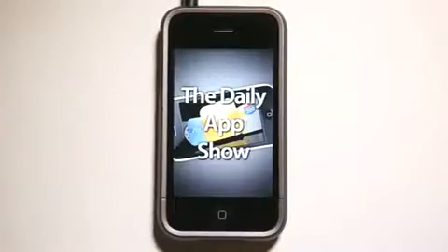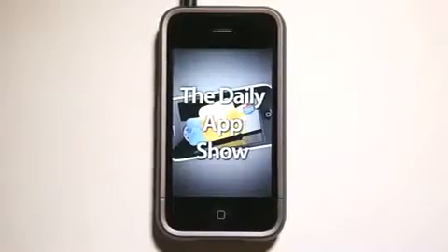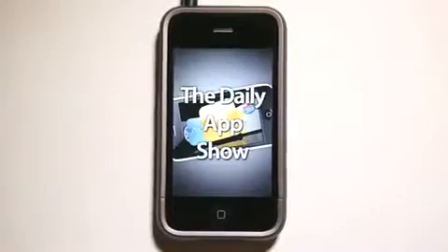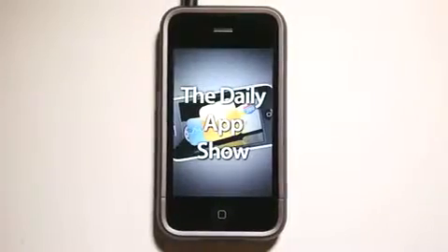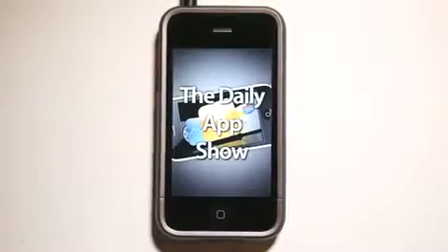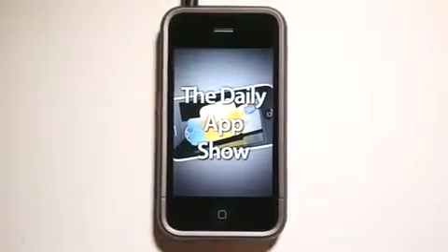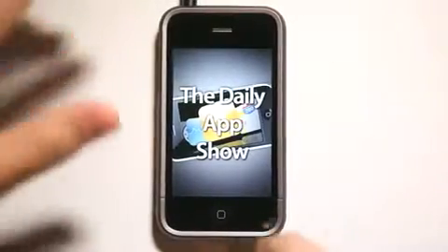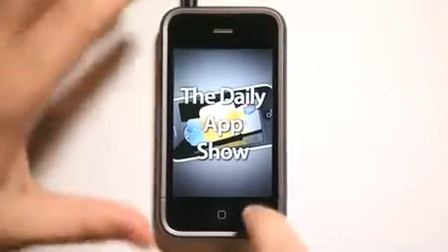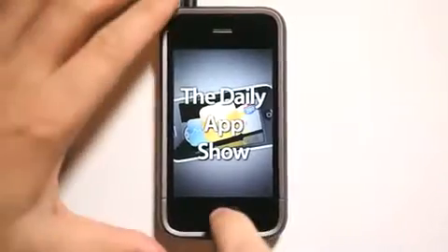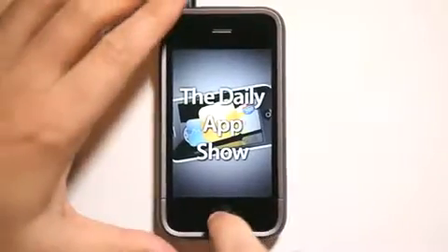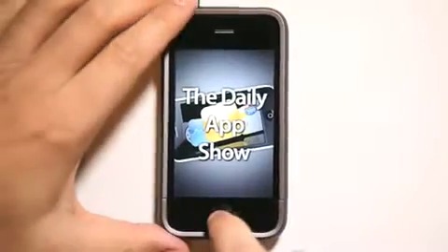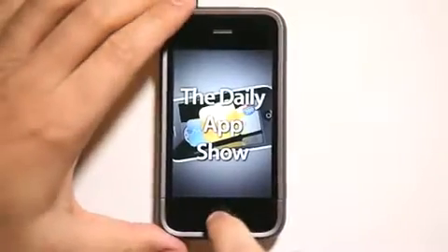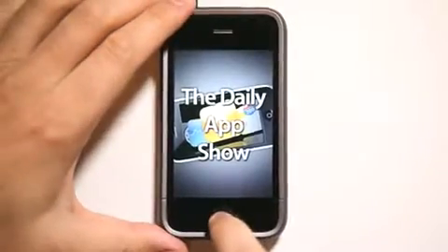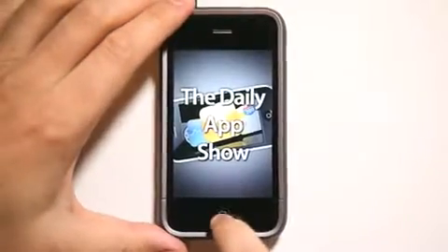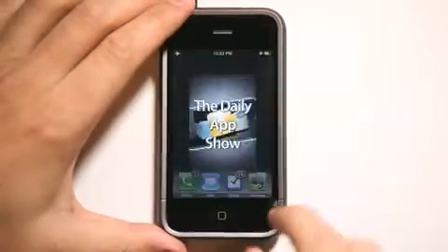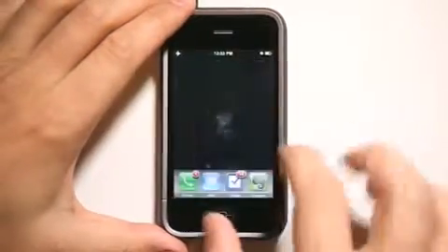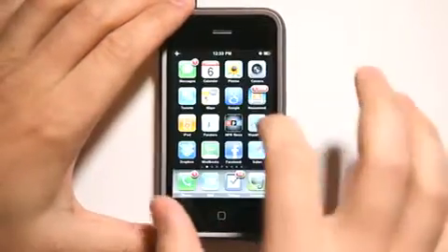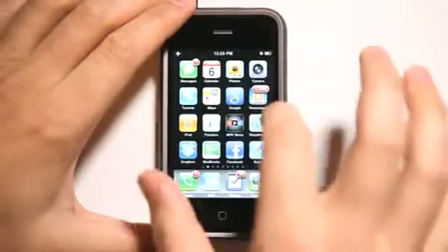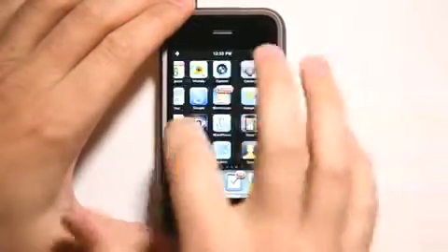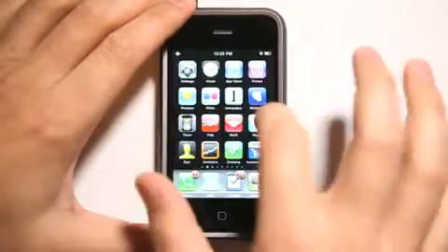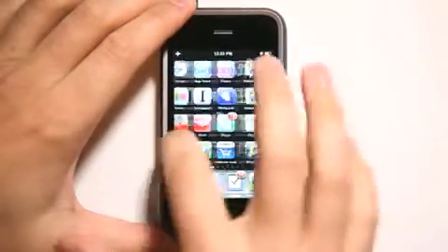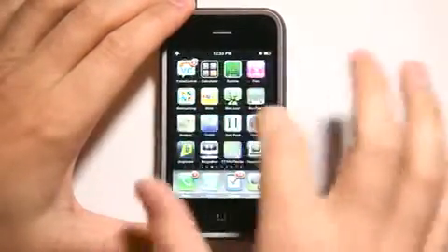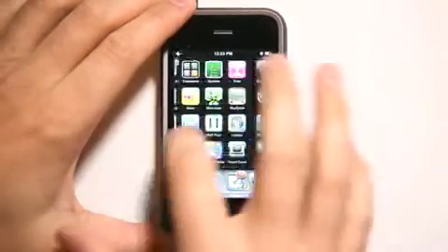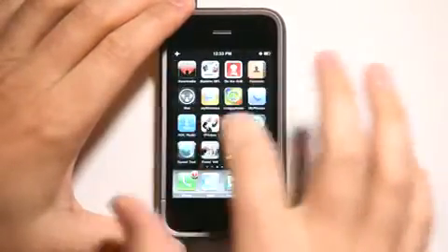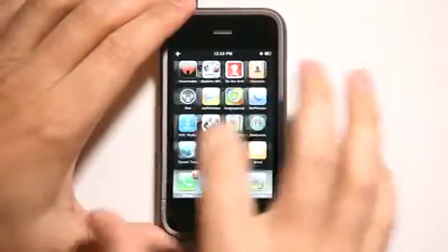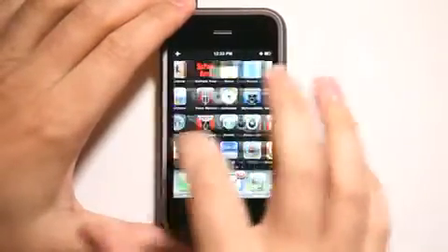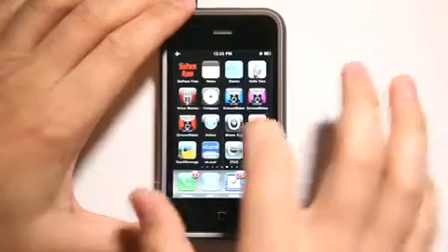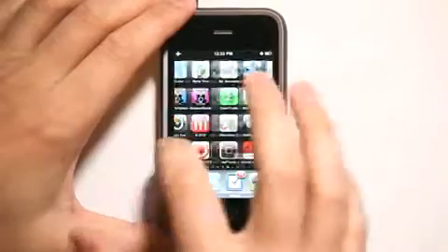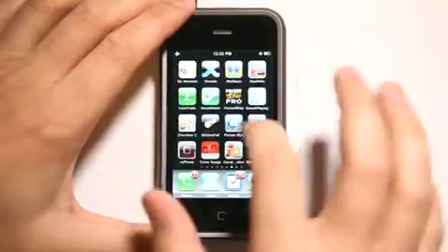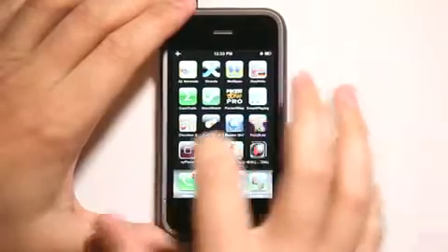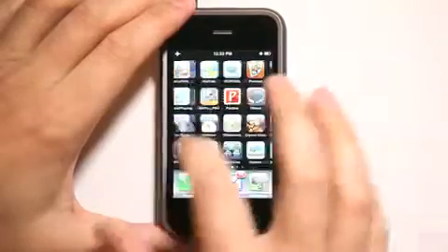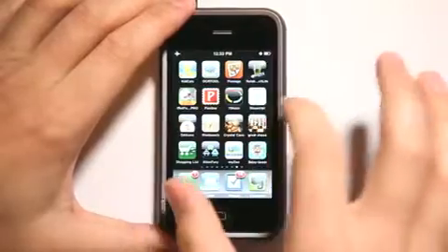Hey, what's up? This is Jared with The Daily App Show. Today we're going to take a look at an app called Relative Pitch.